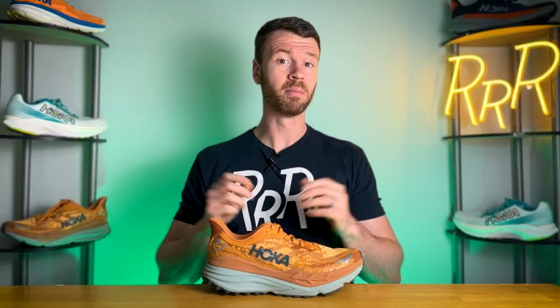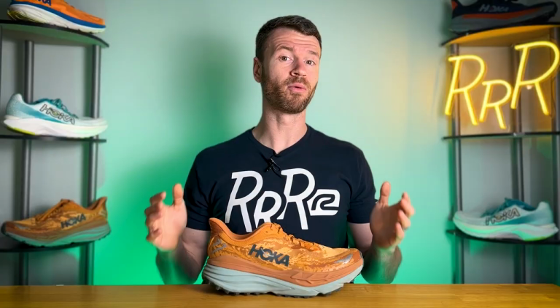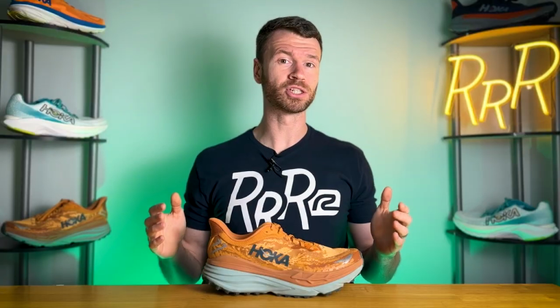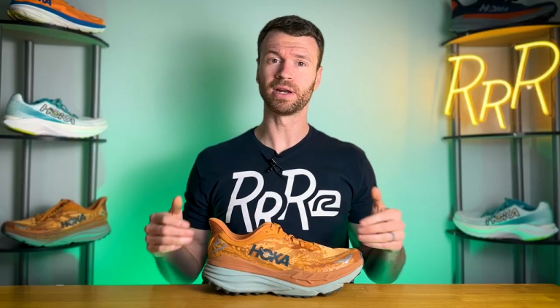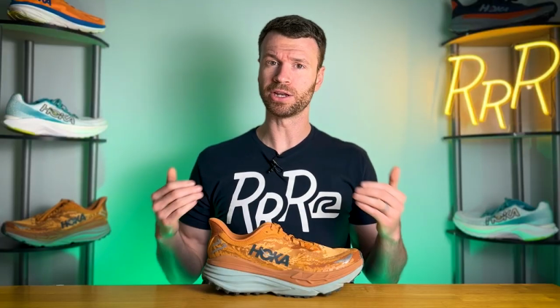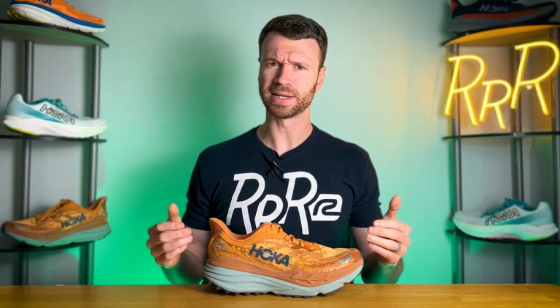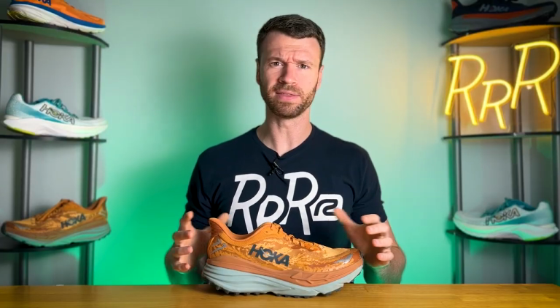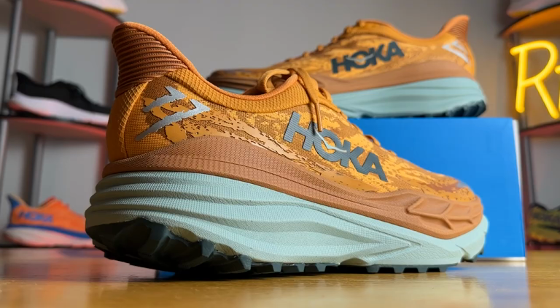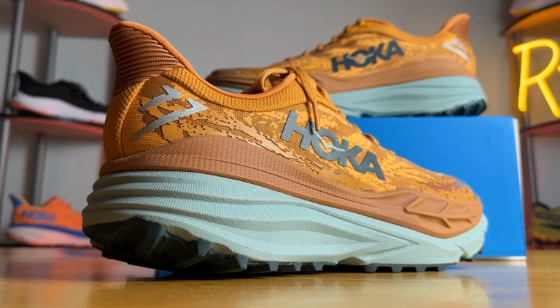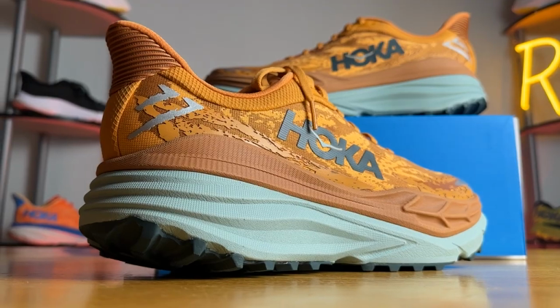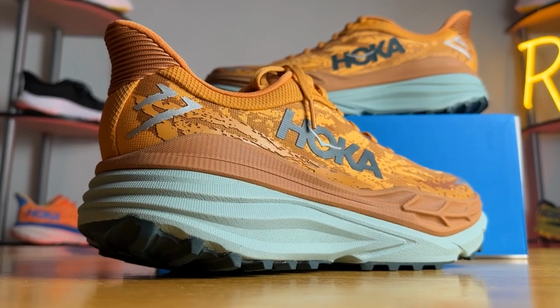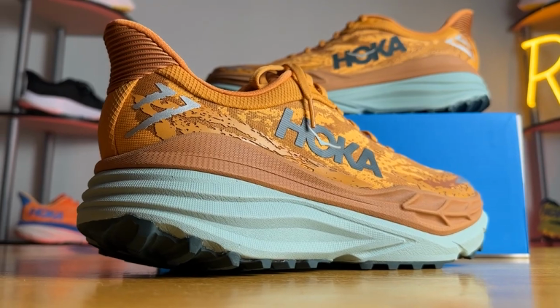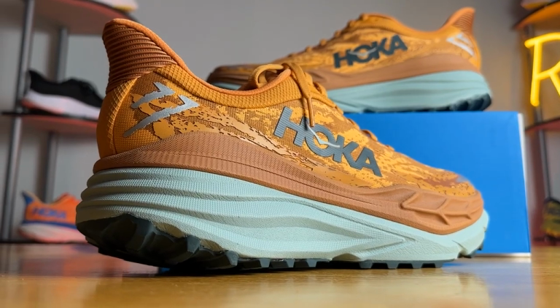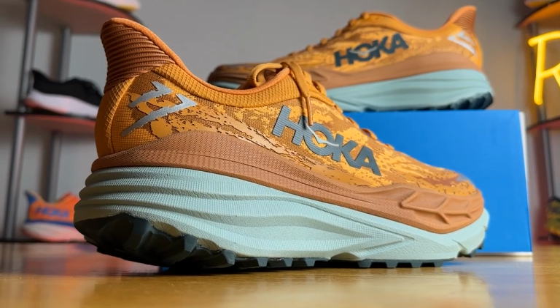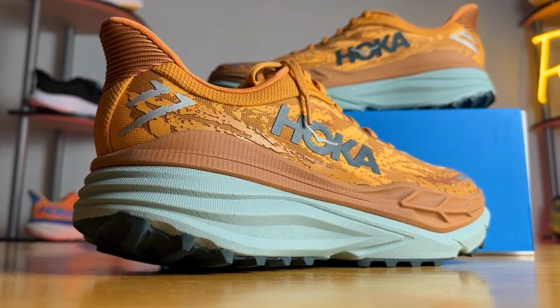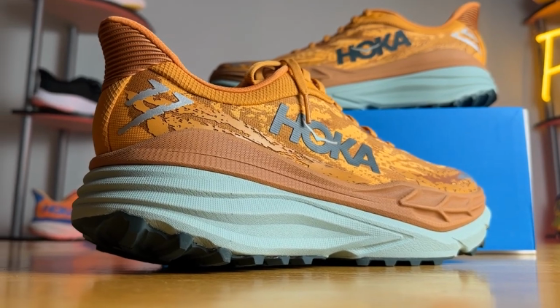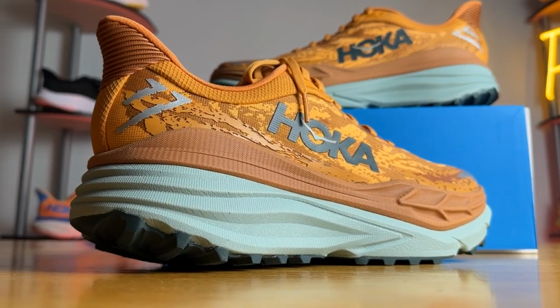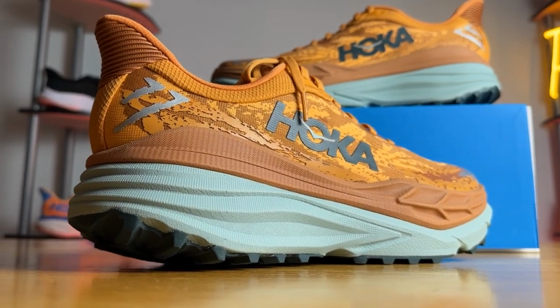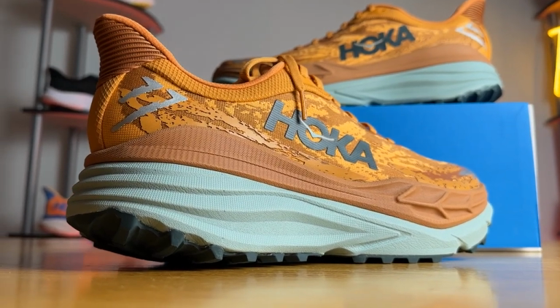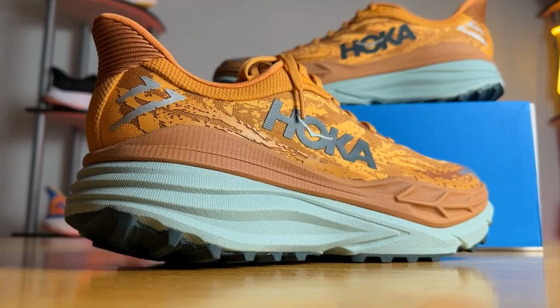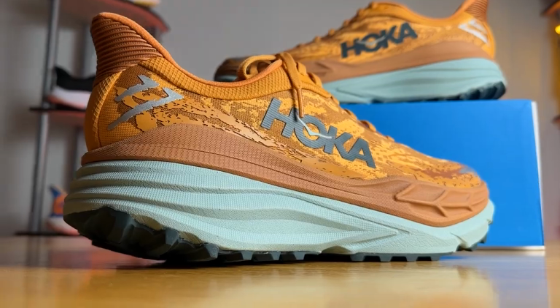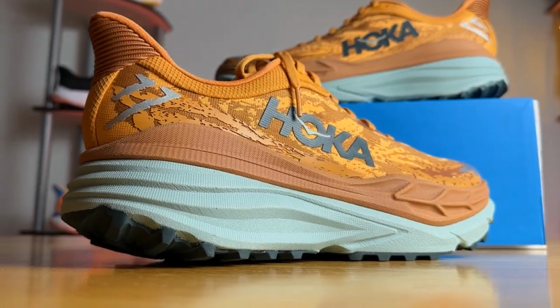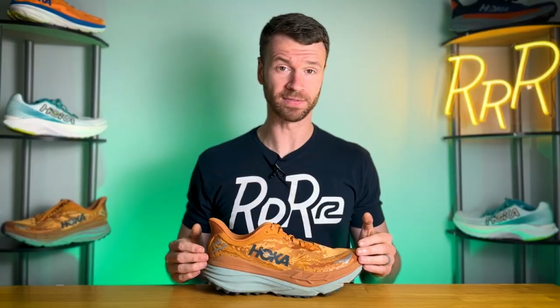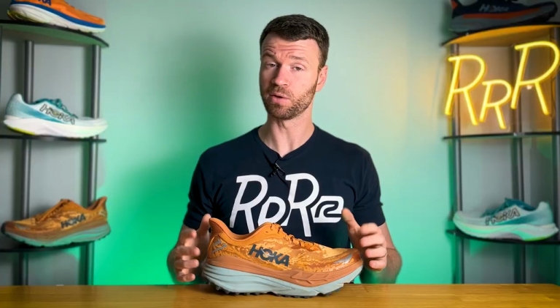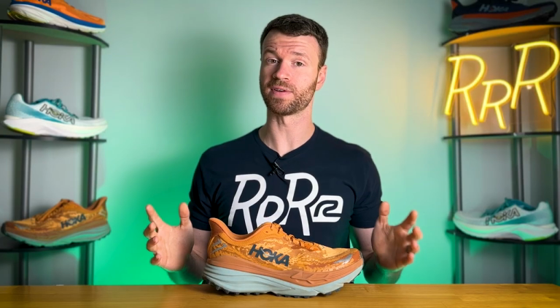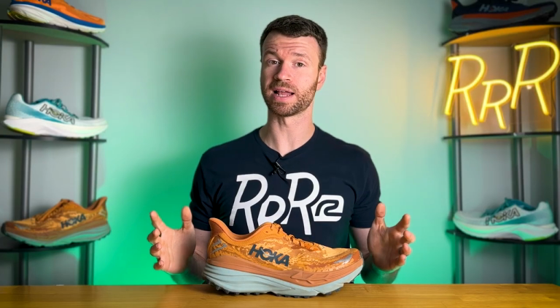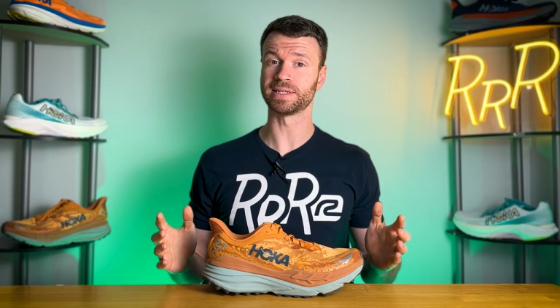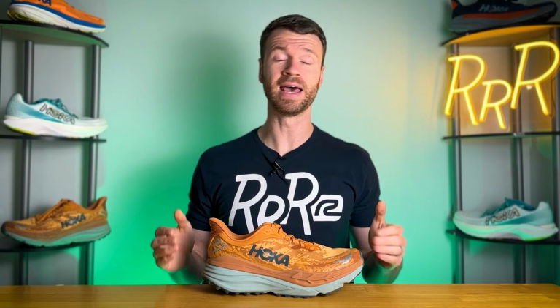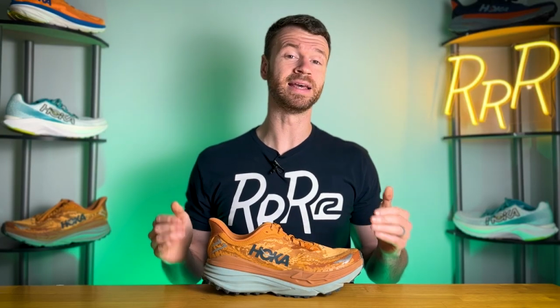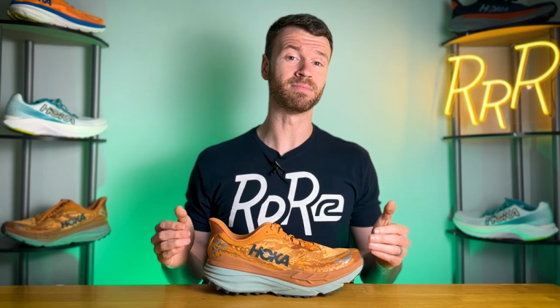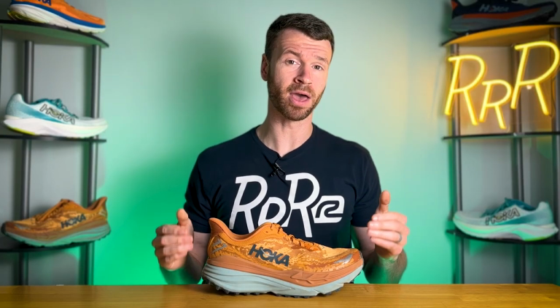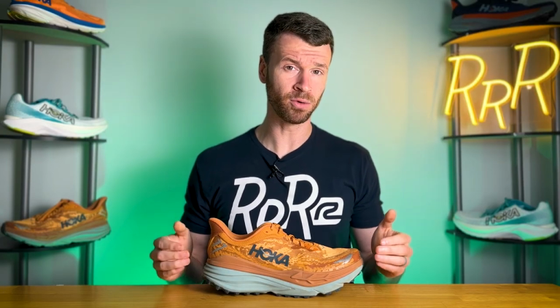Before we get started, I do want to say these shoes were provided to me by Roadrunner Sports. However, no one had a chance to preview this video and this analysis is my own.